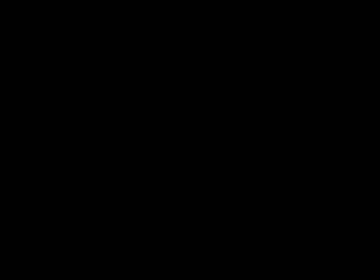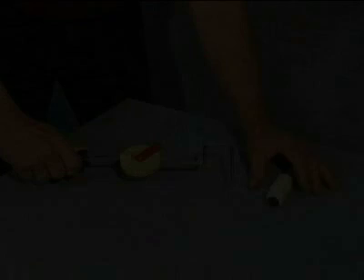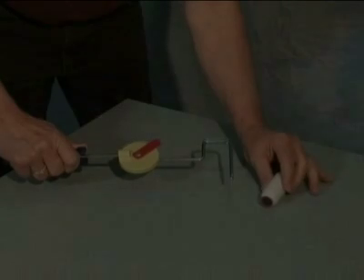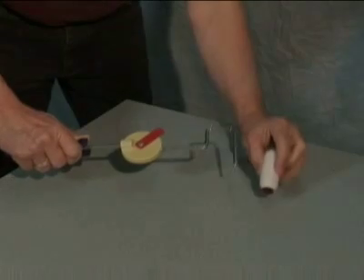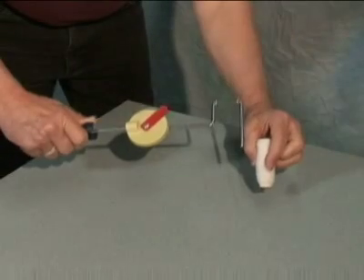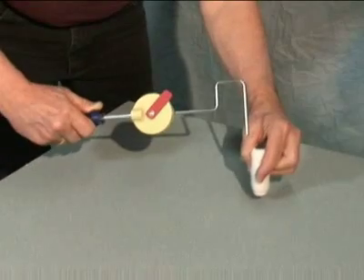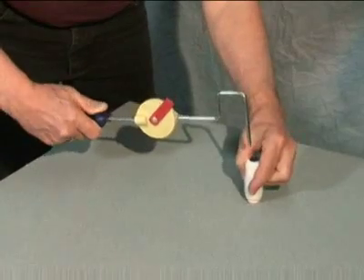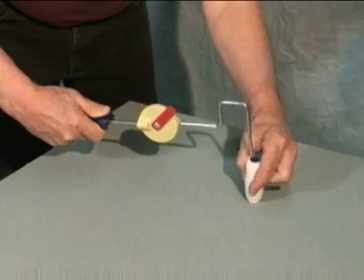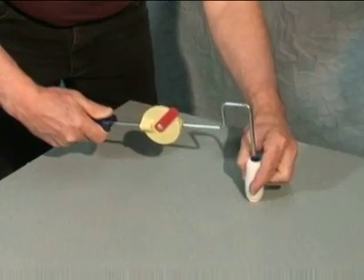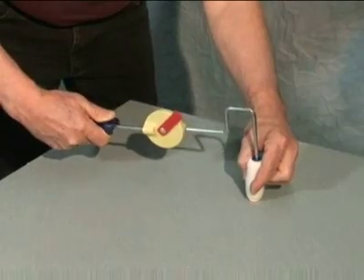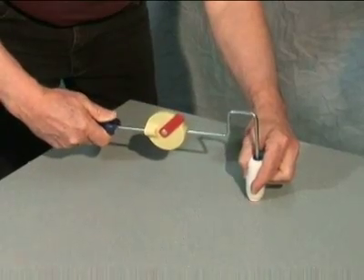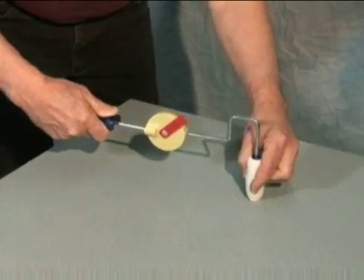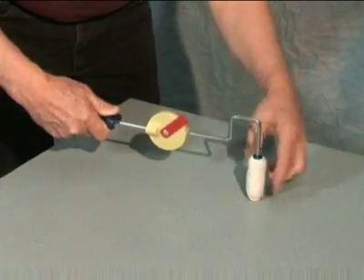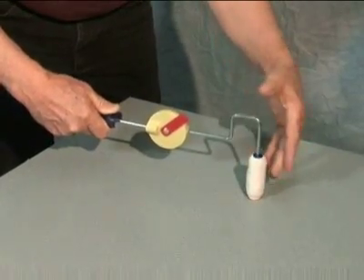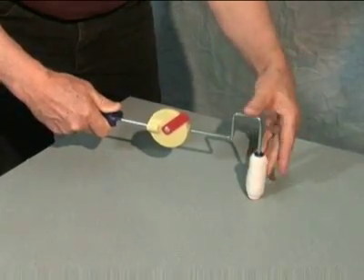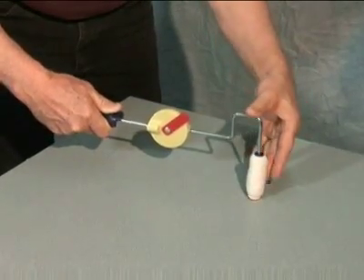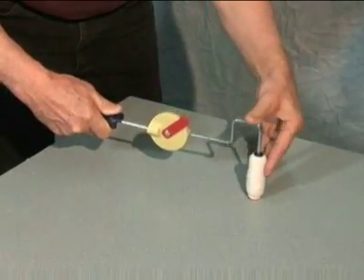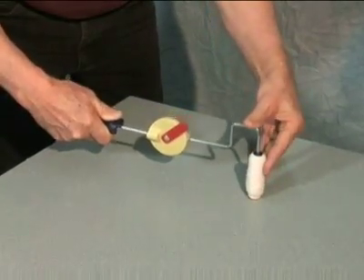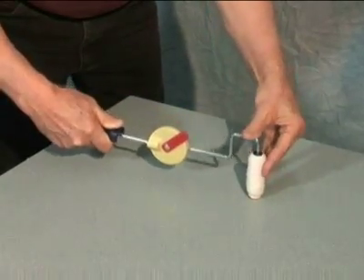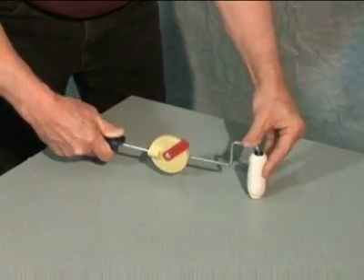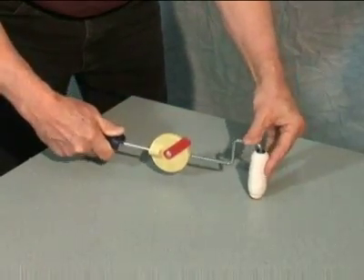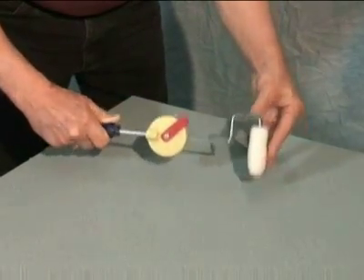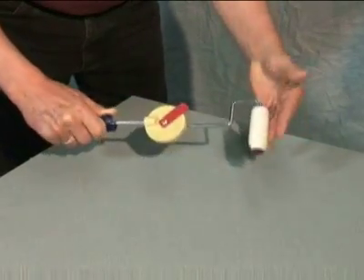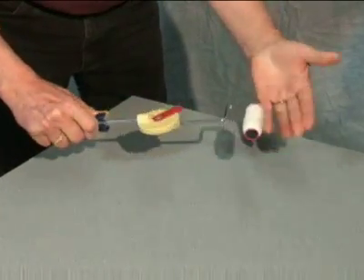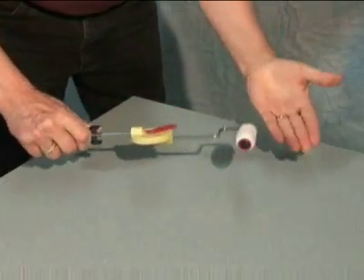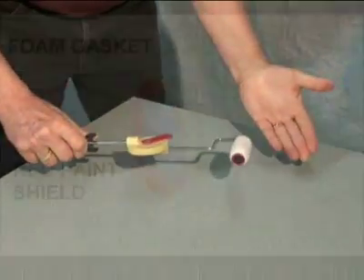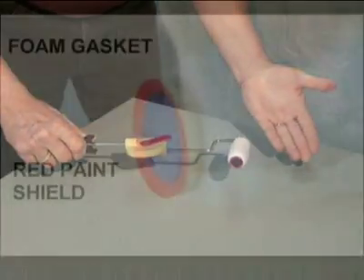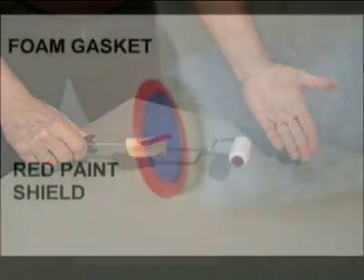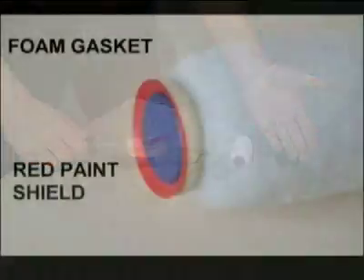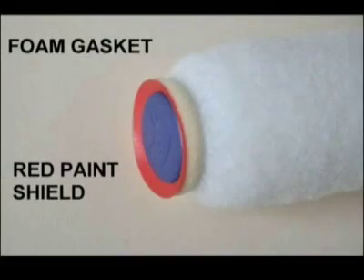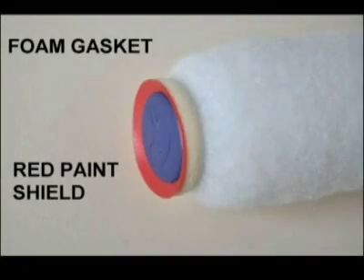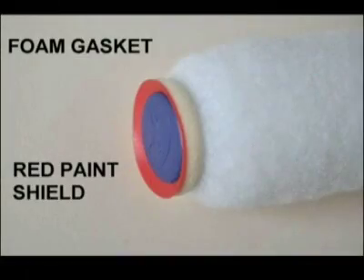It is important when installing the sleeve on the shaft that you keep the tip on a solid surface. This prevents the paint shield from rolling over.